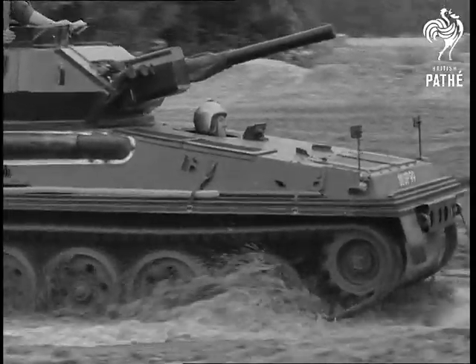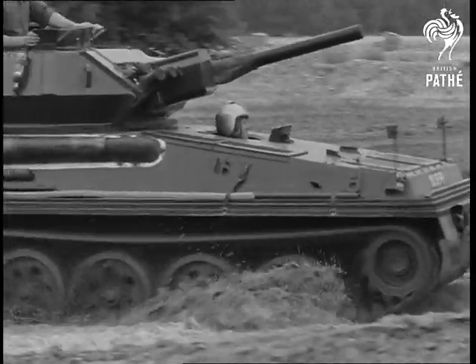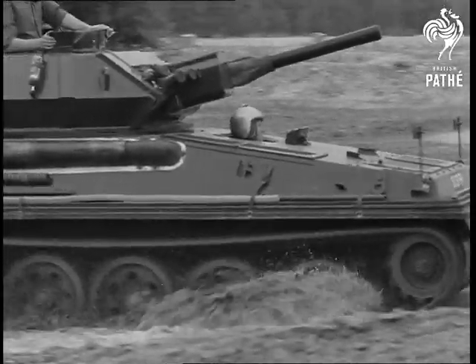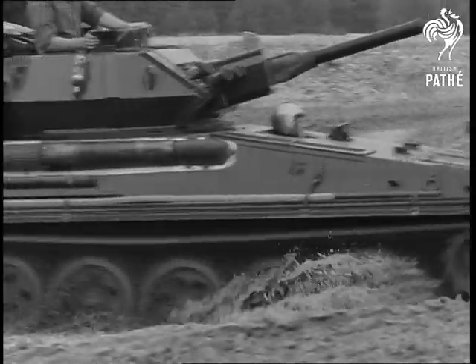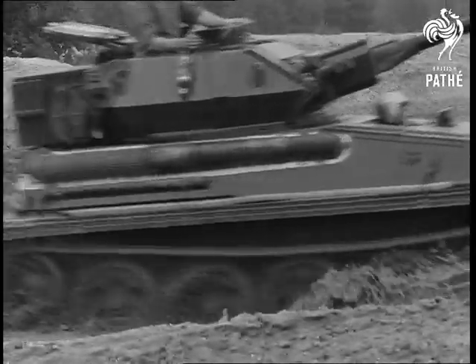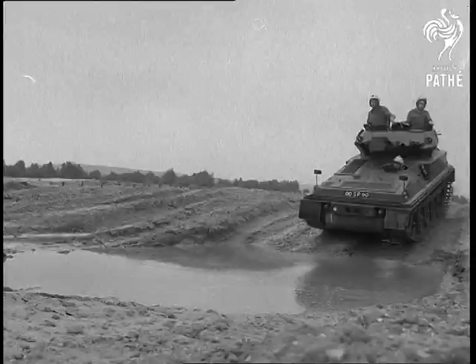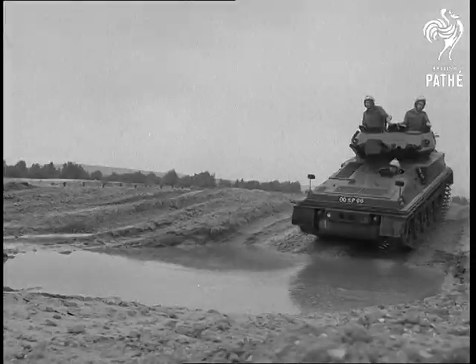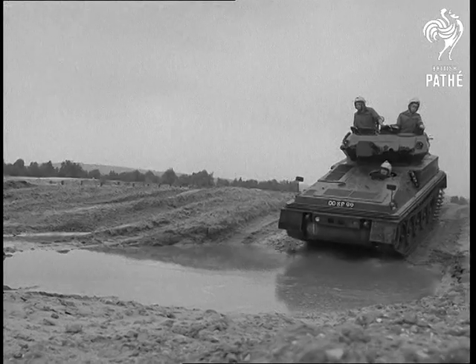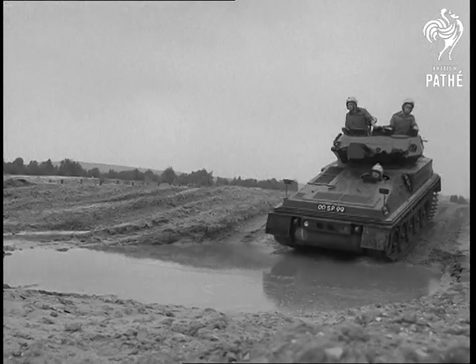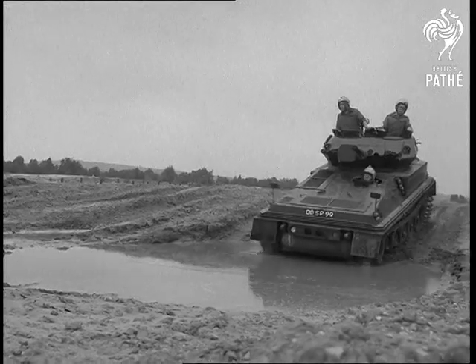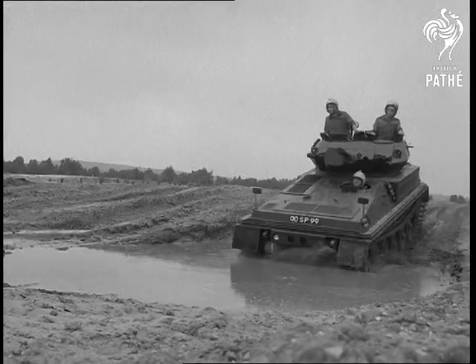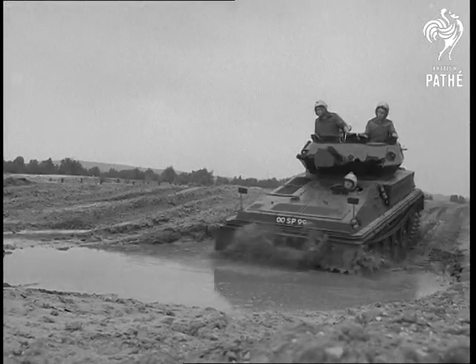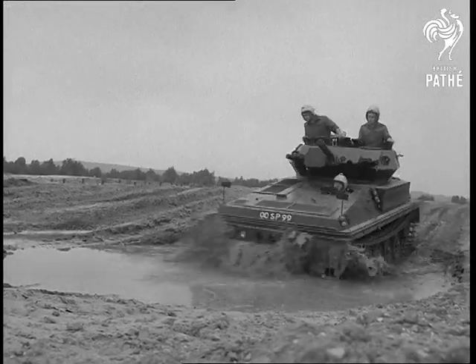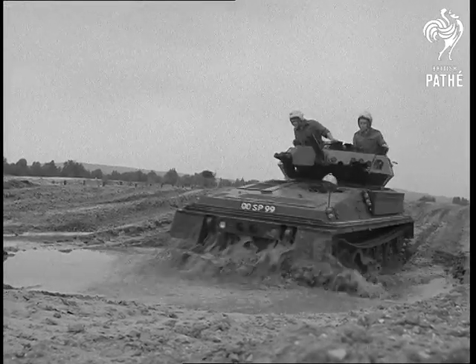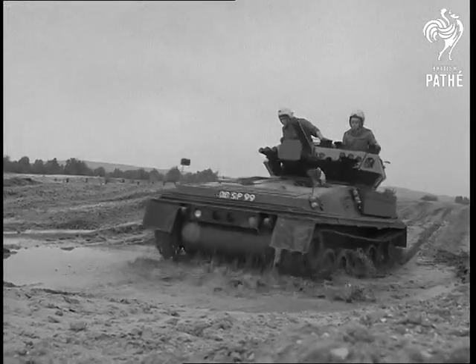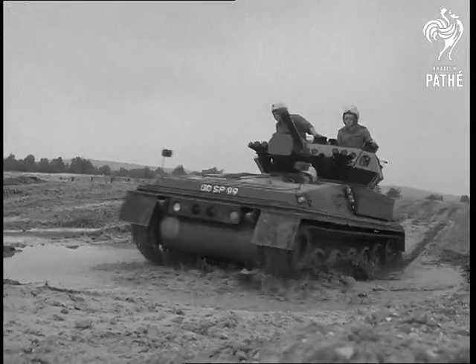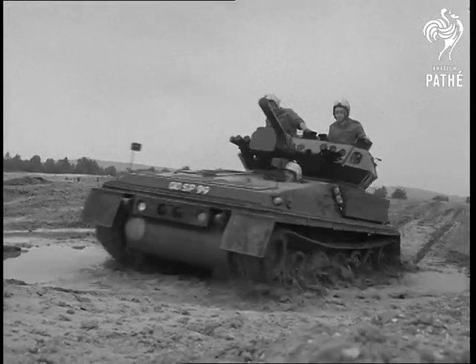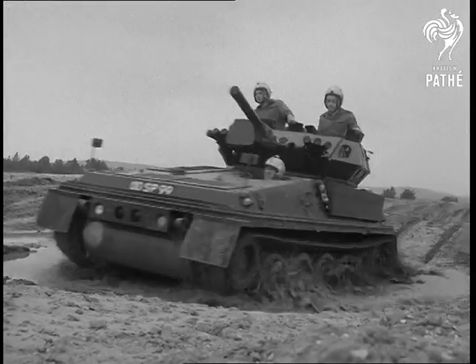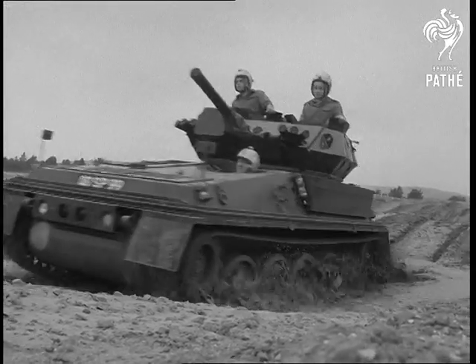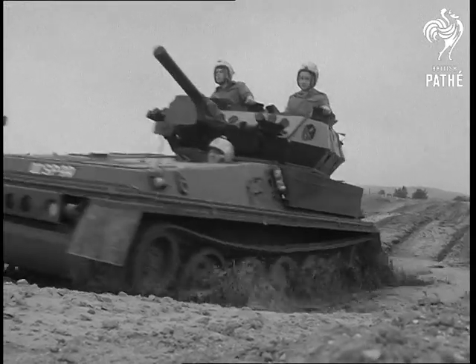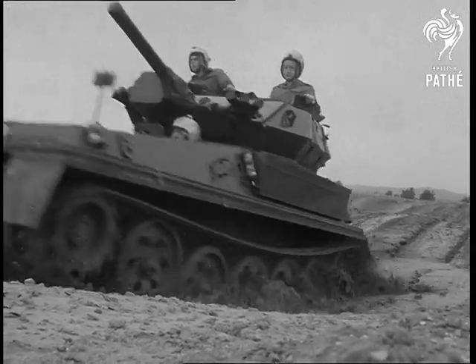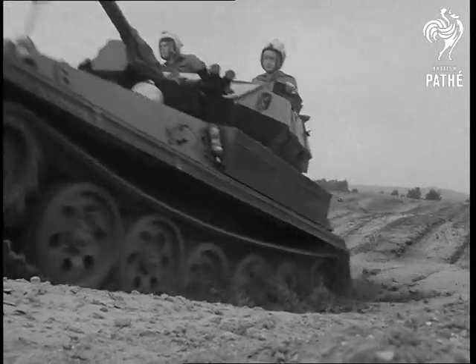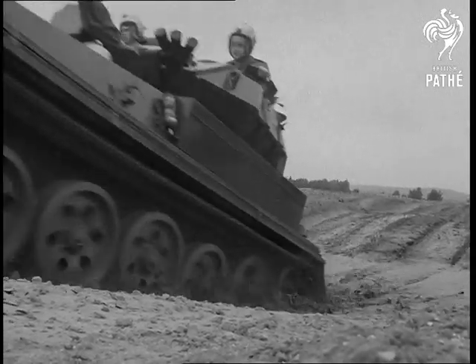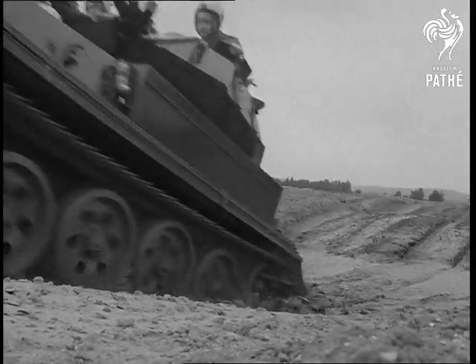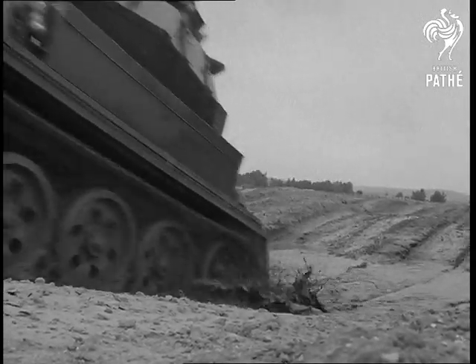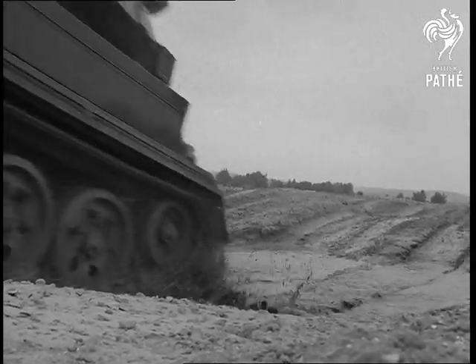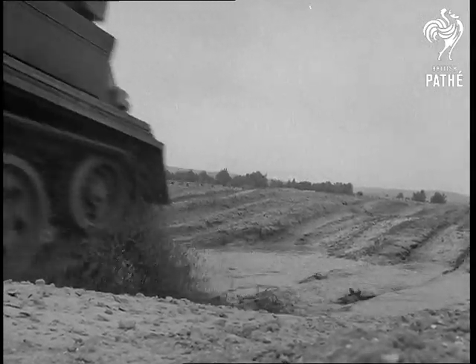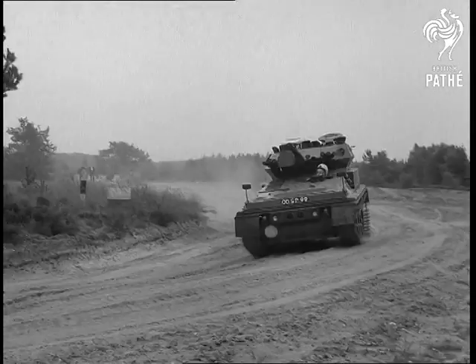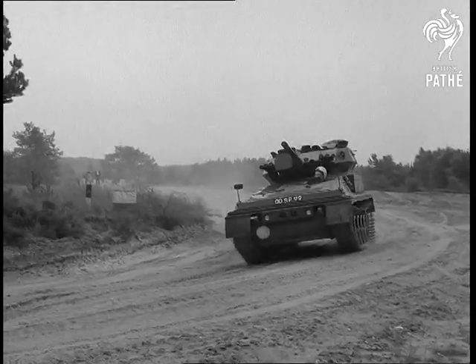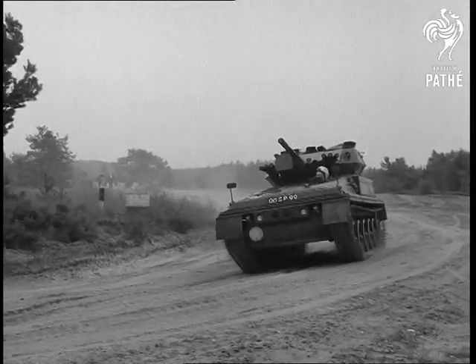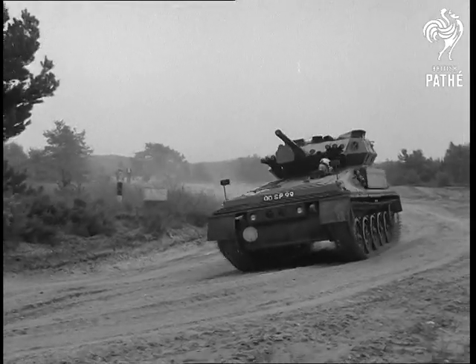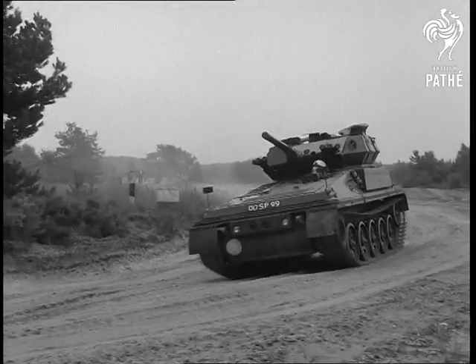It's expected that the Scorpion, with a number of proposed variants, will eventually partially replace the armored car.